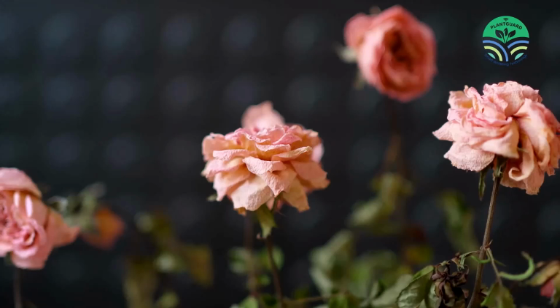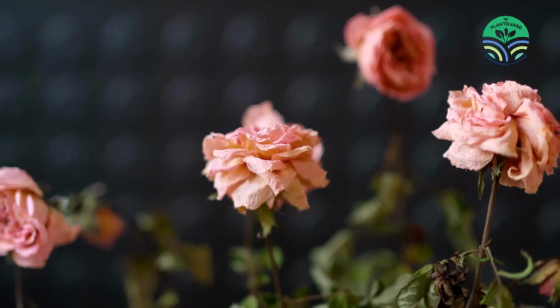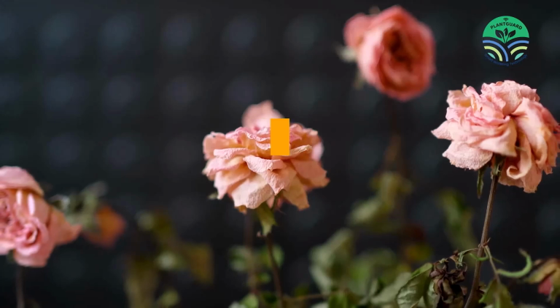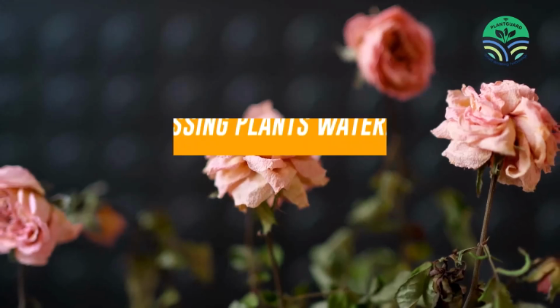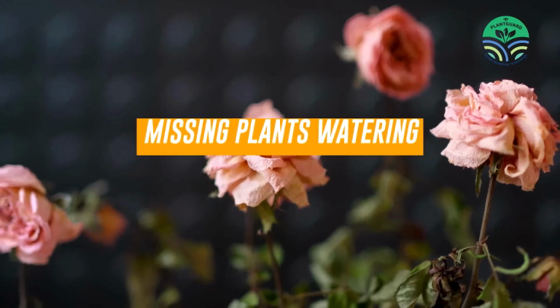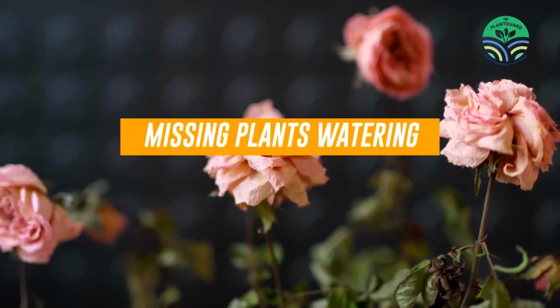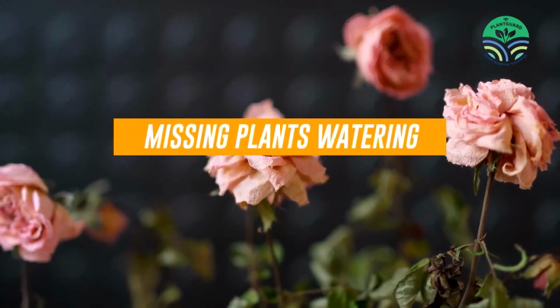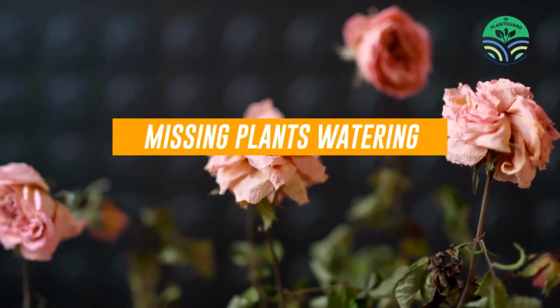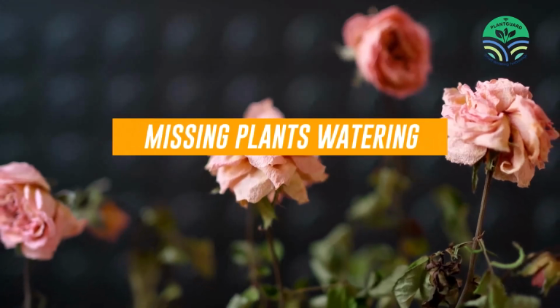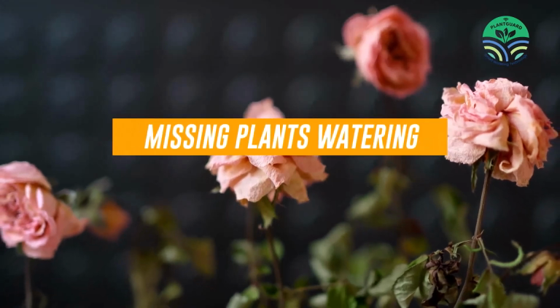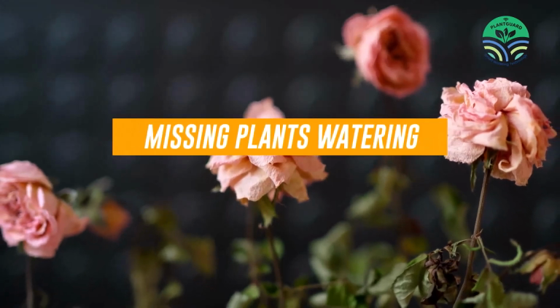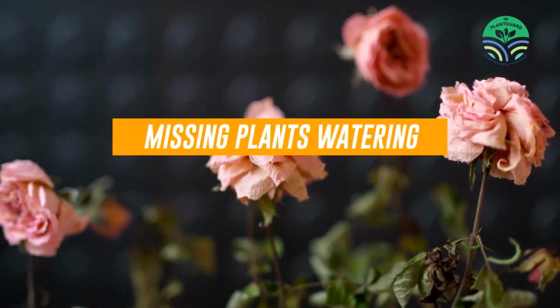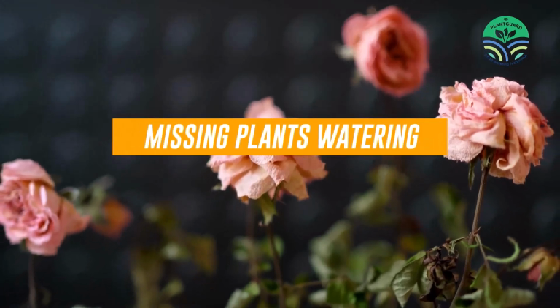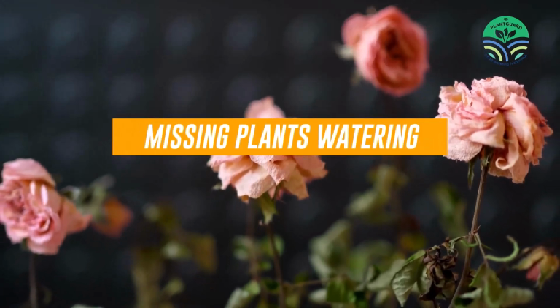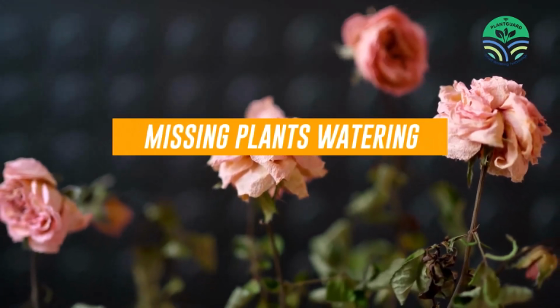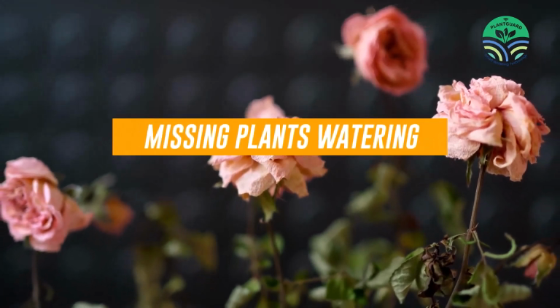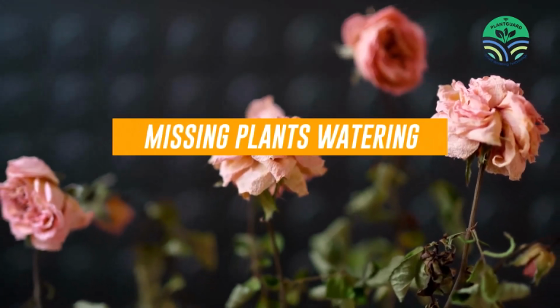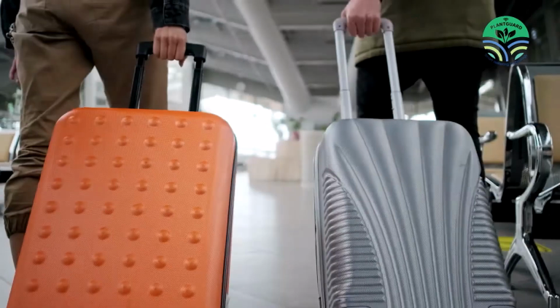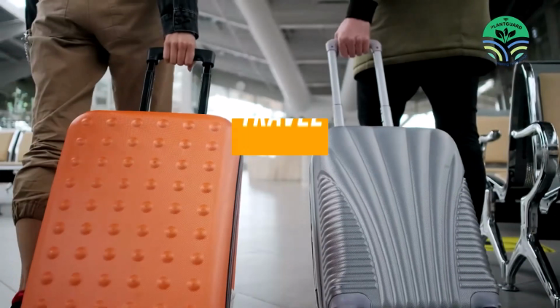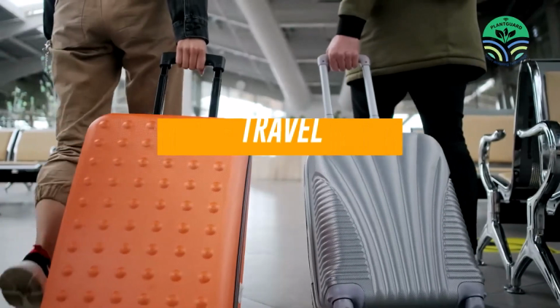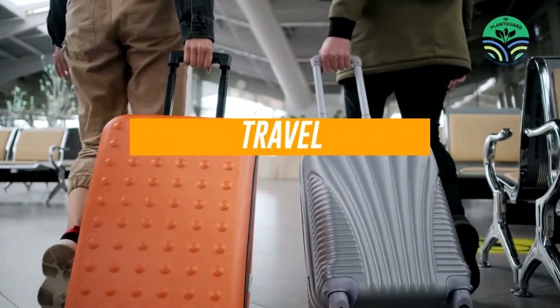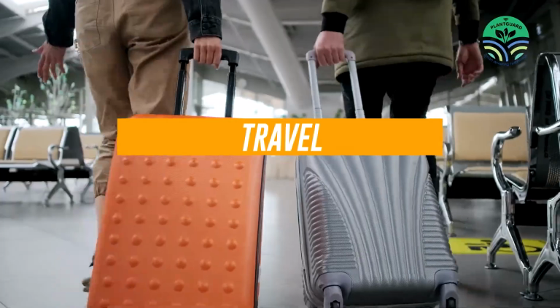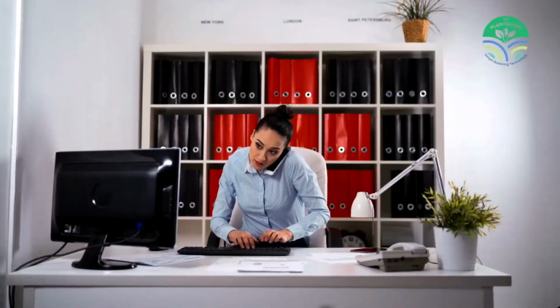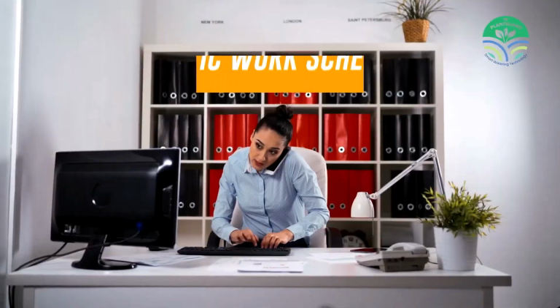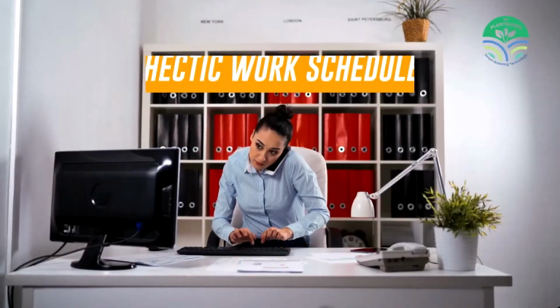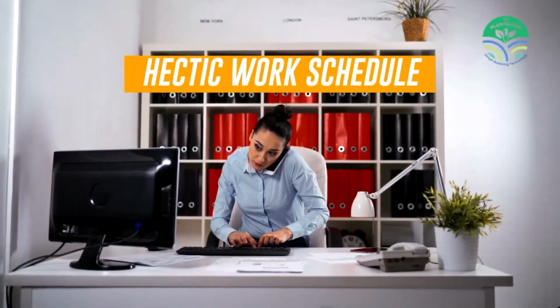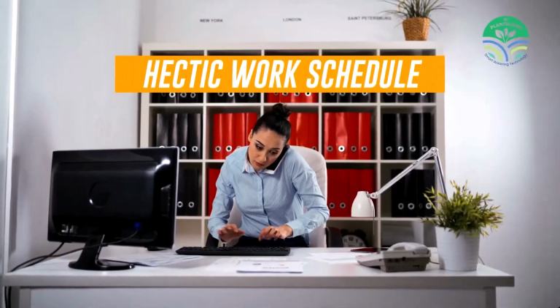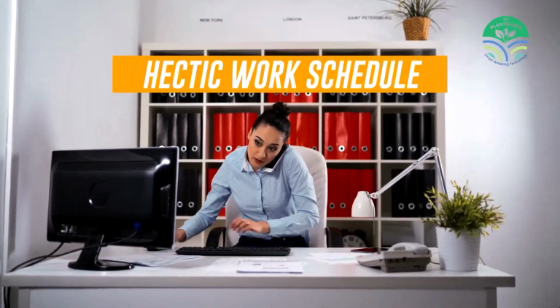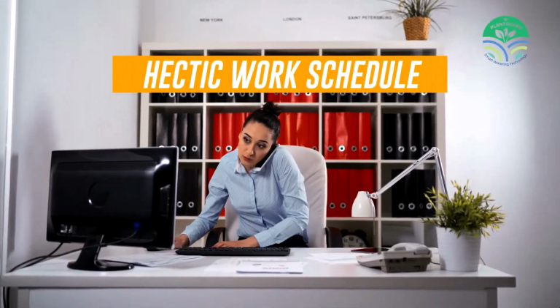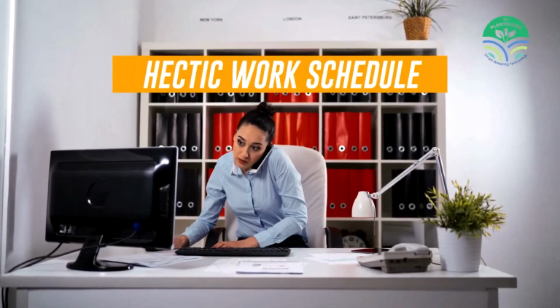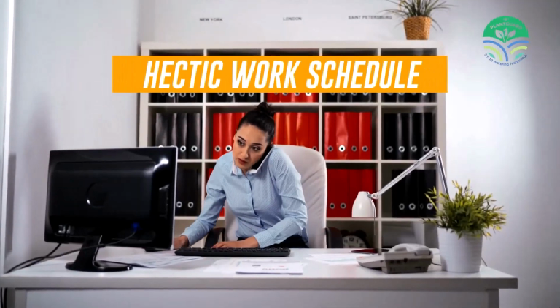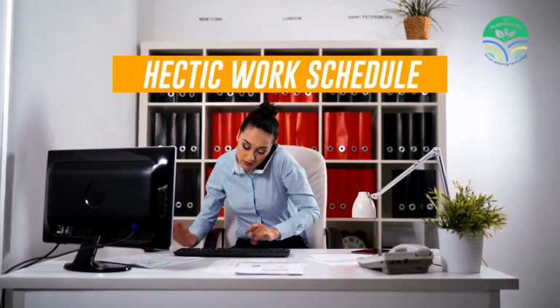Missing plants watering and manuring schedules due to travel, hectic work schedule or manpower shortage?